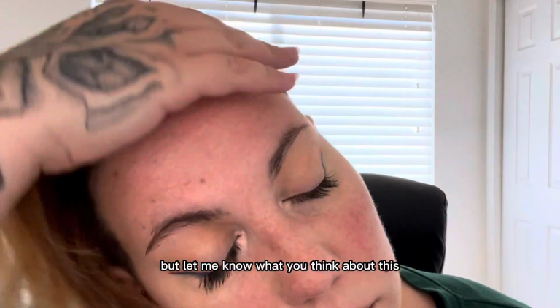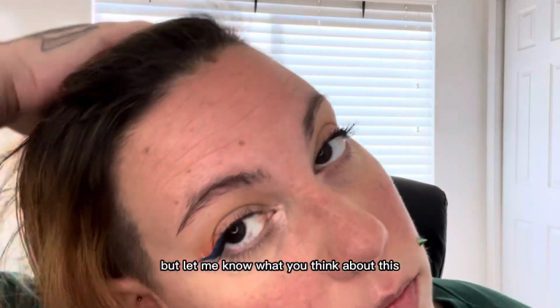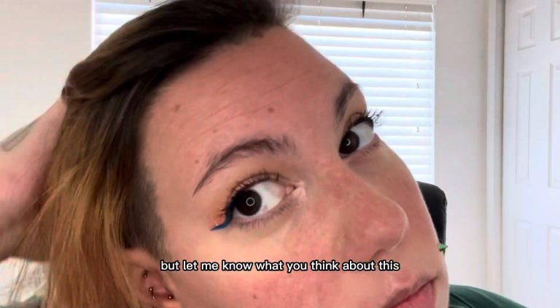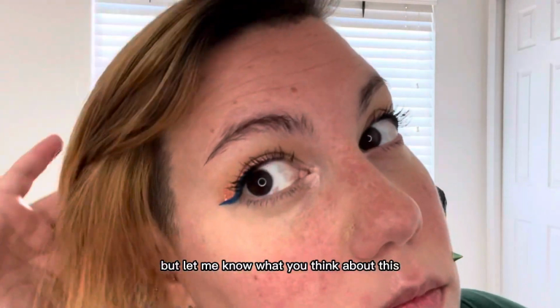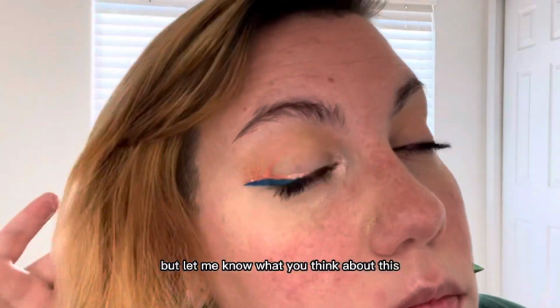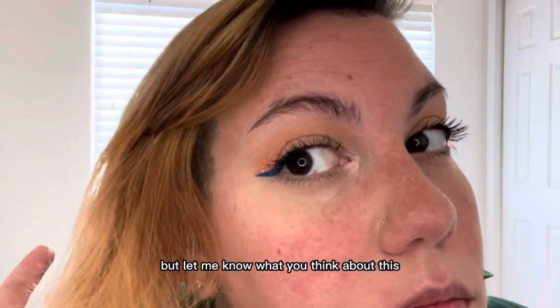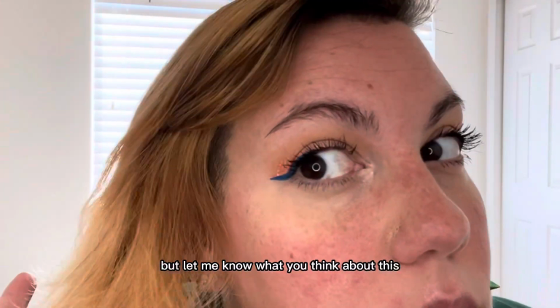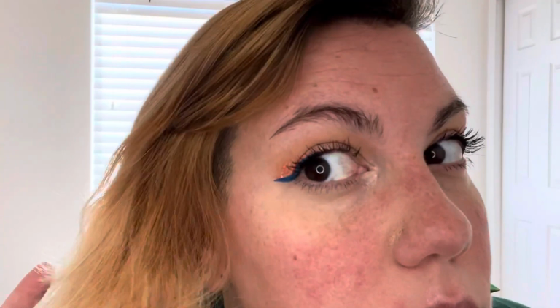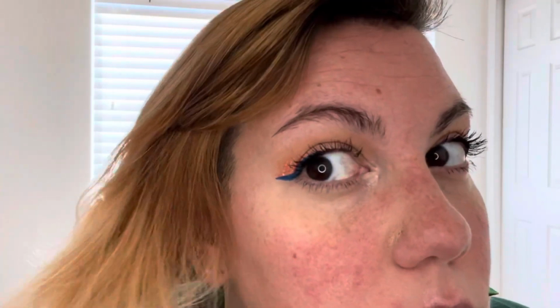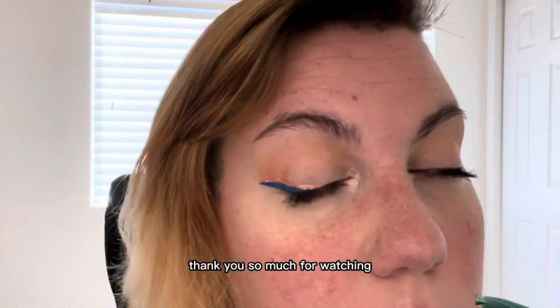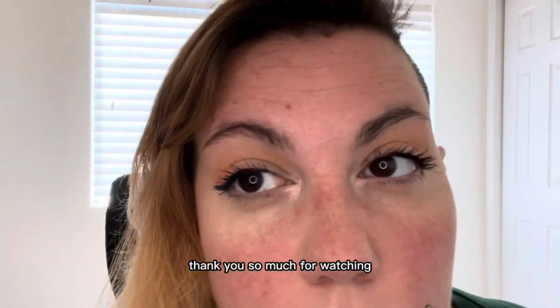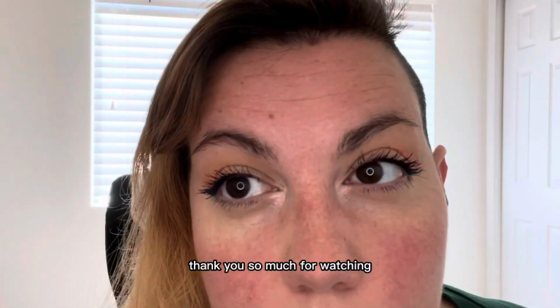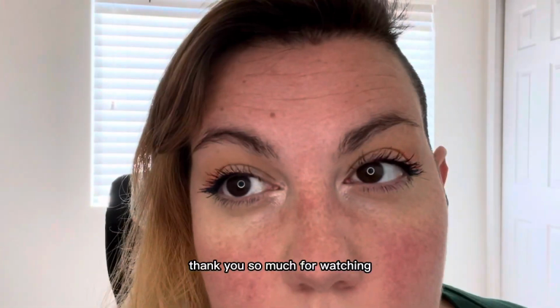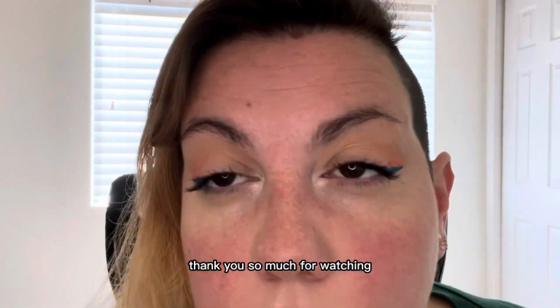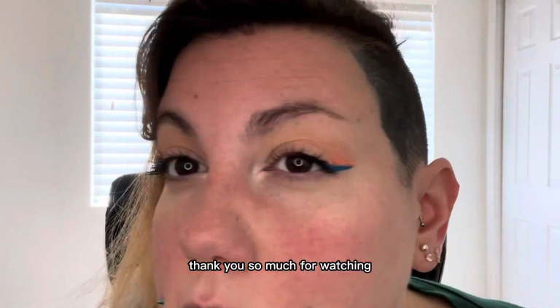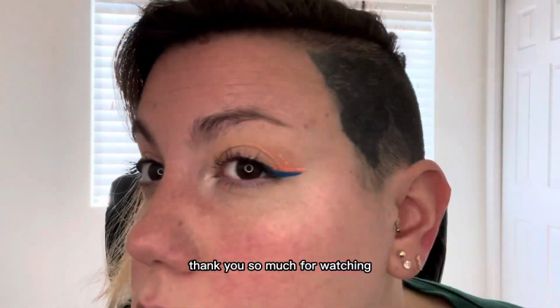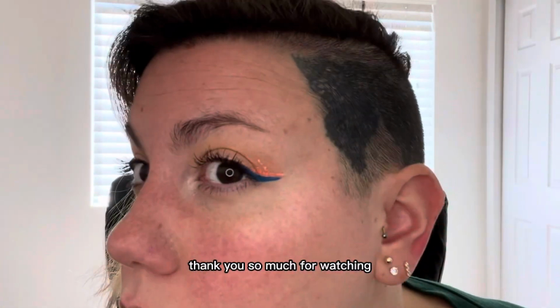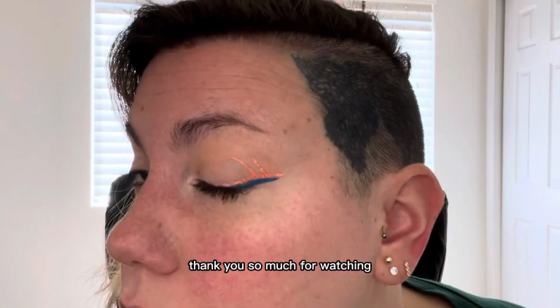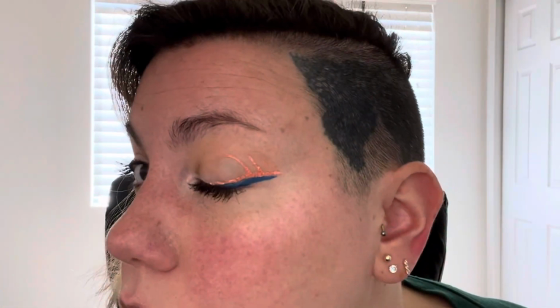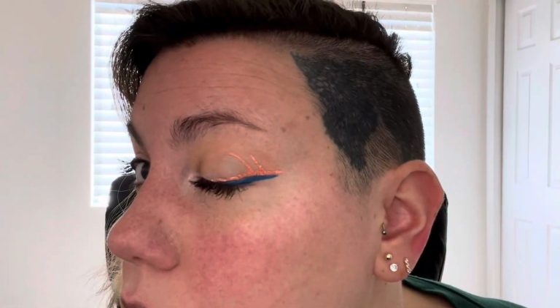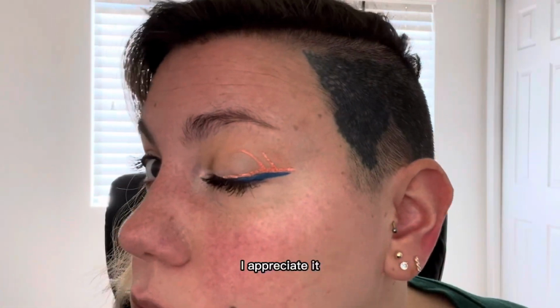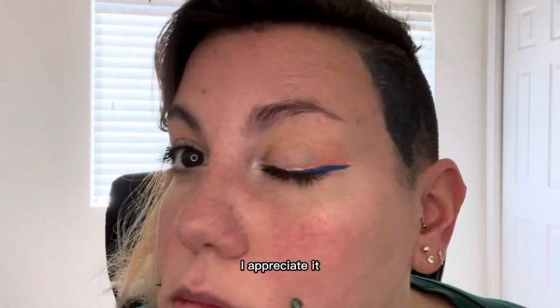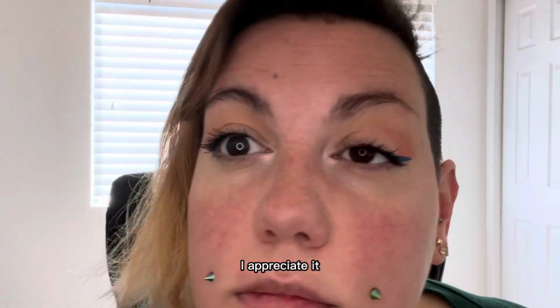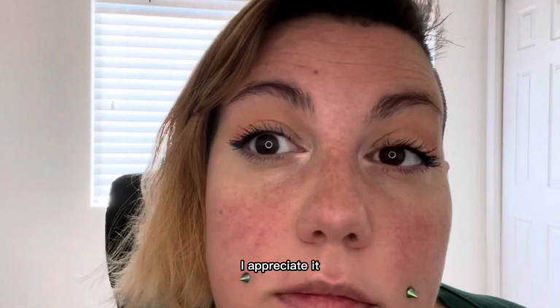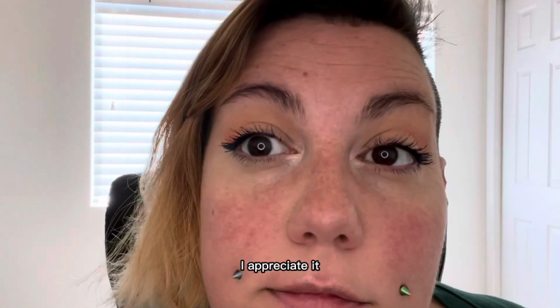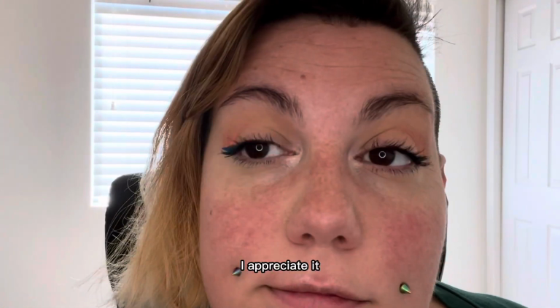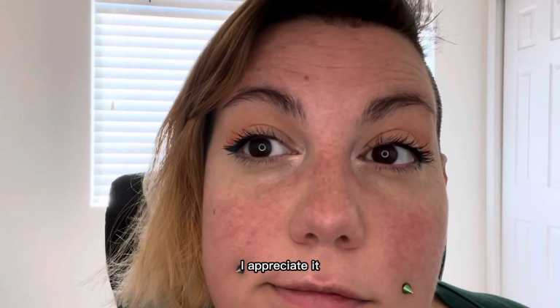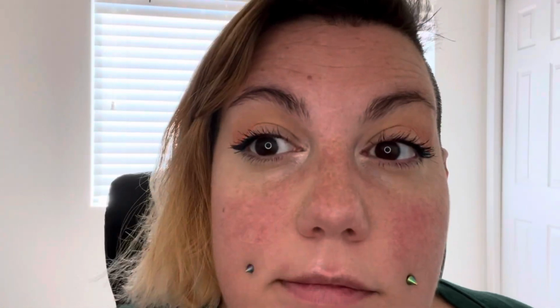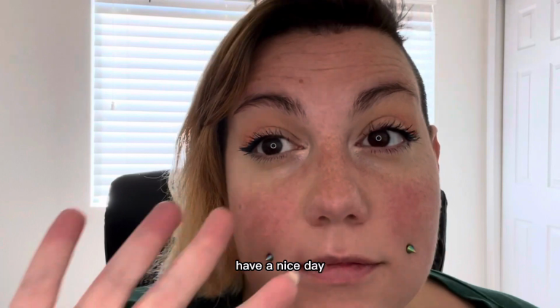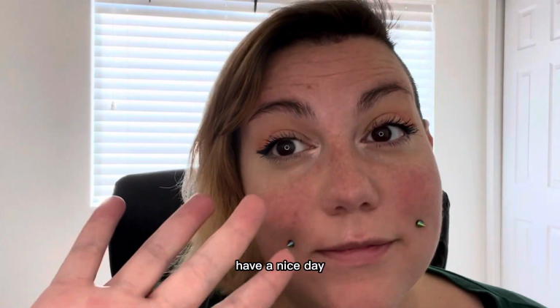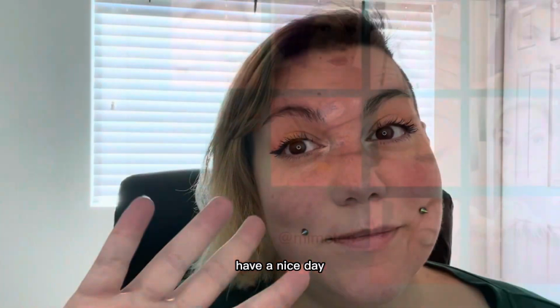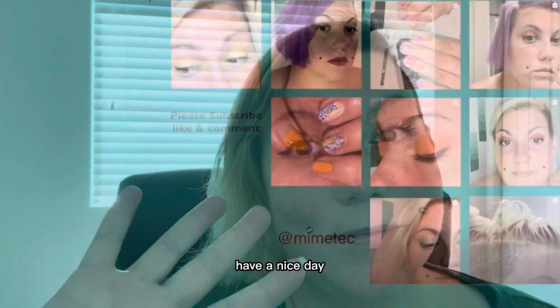Thank you so much for watching, I appreciate it. Have a nice day!